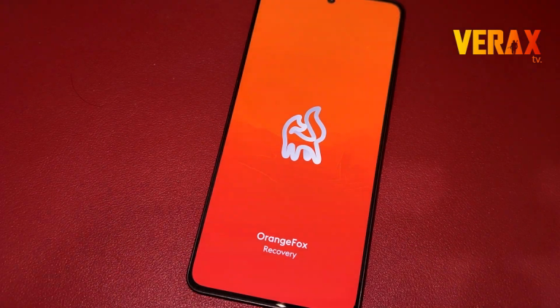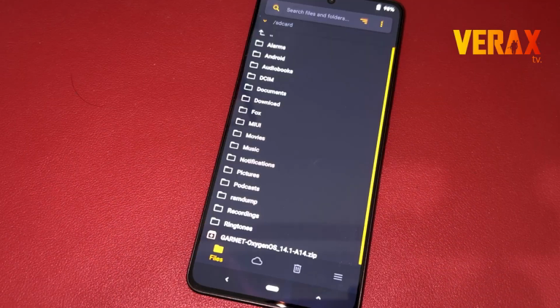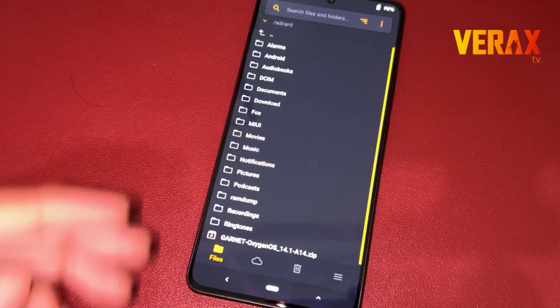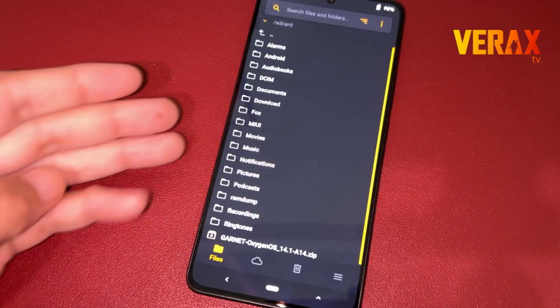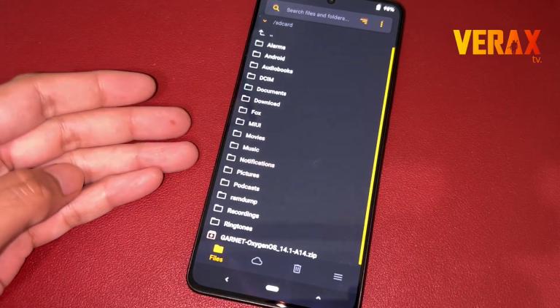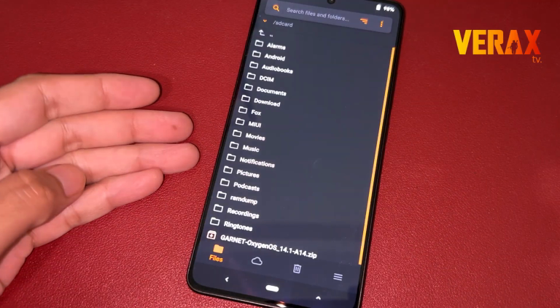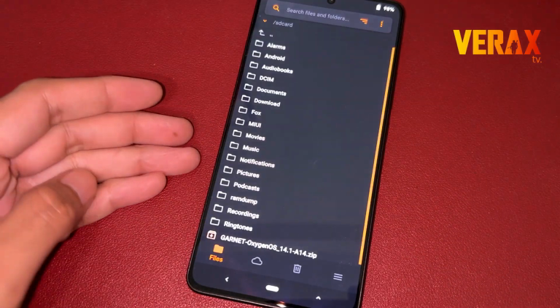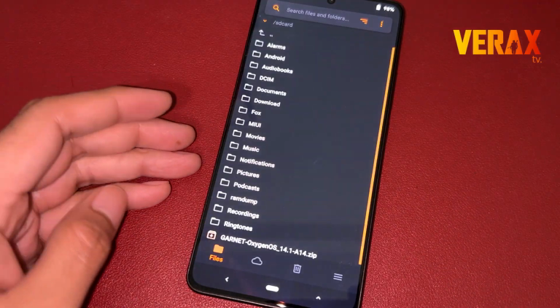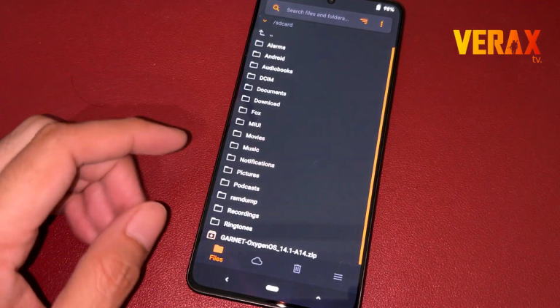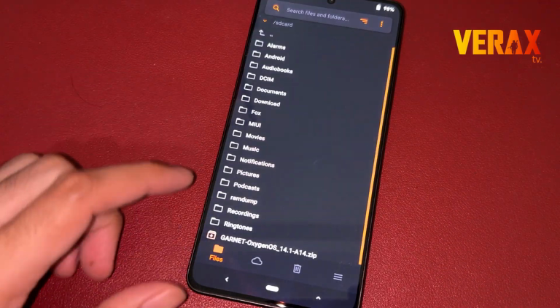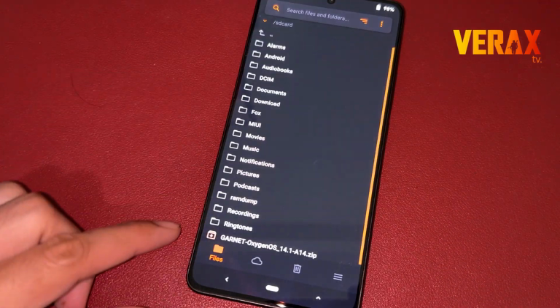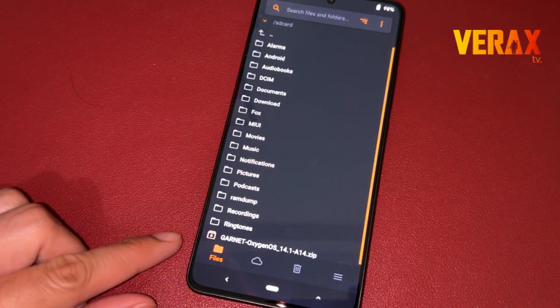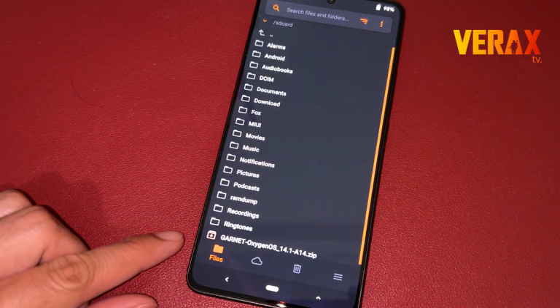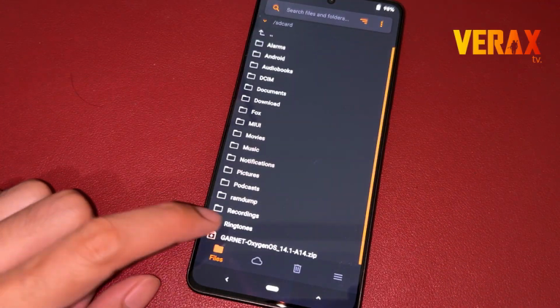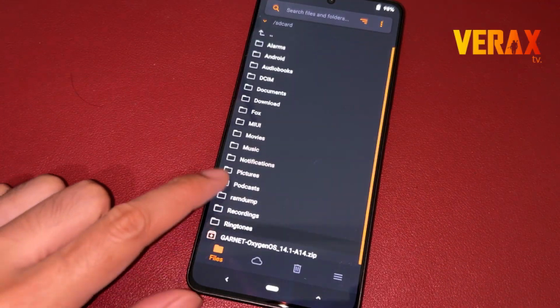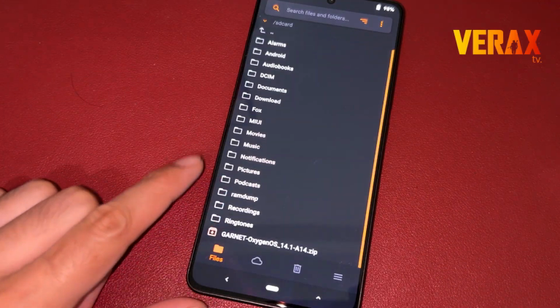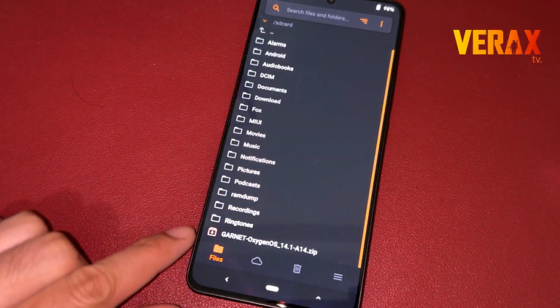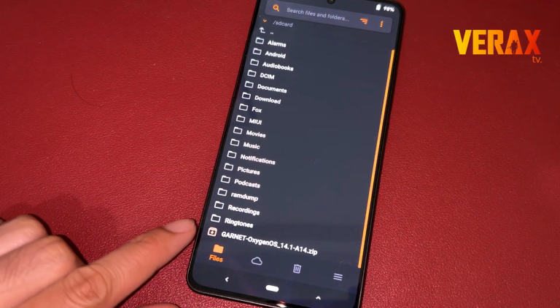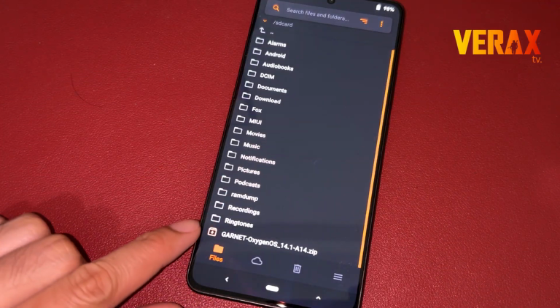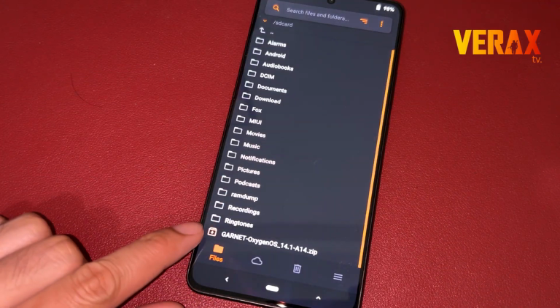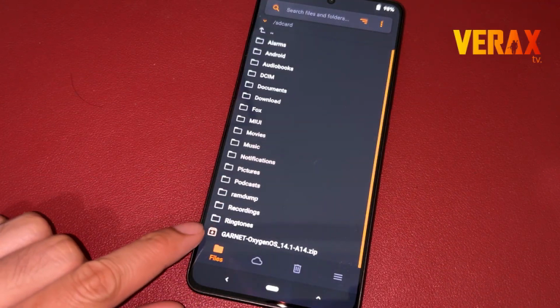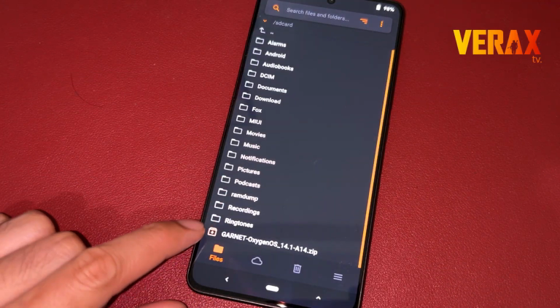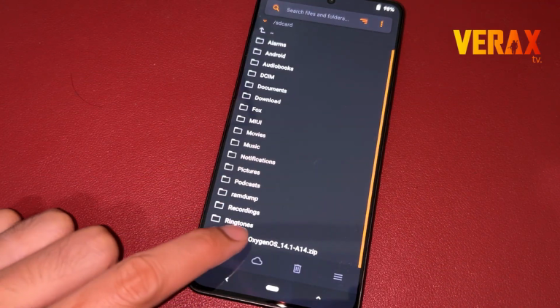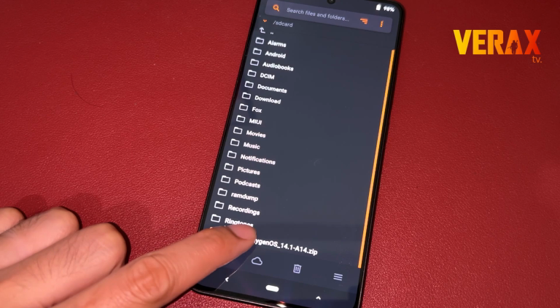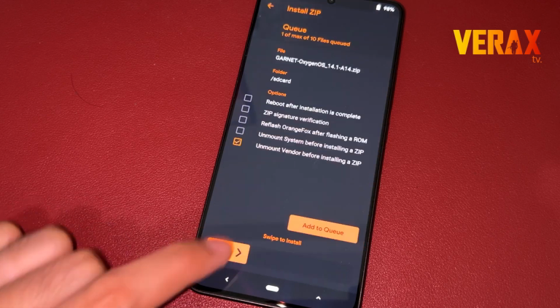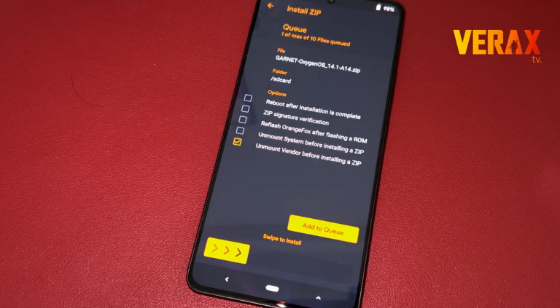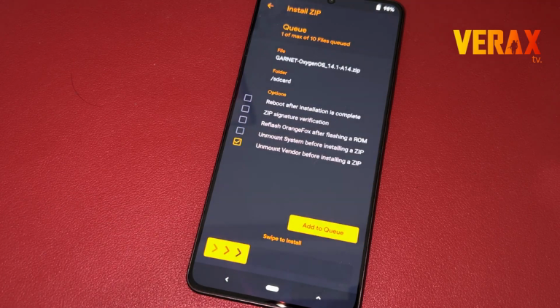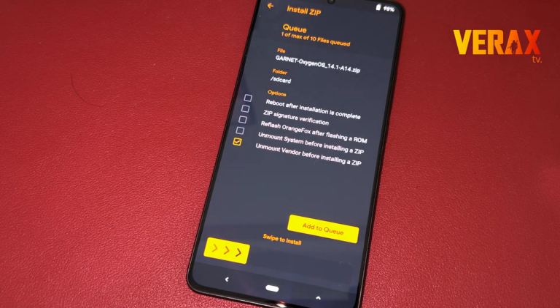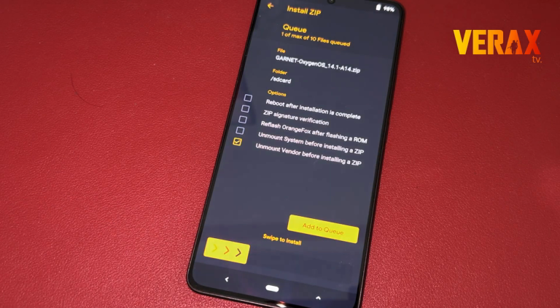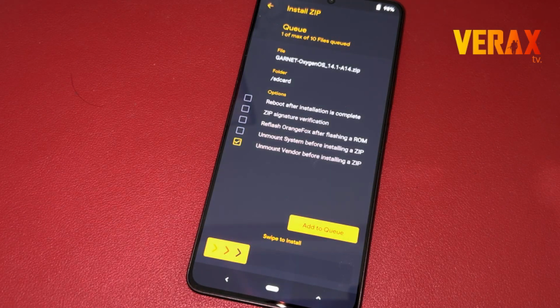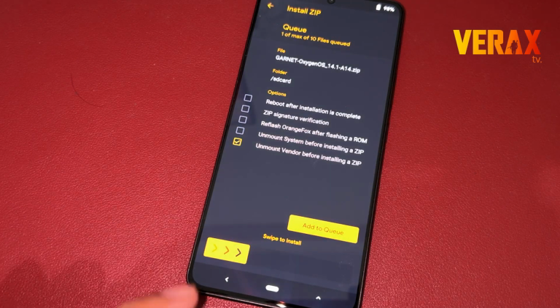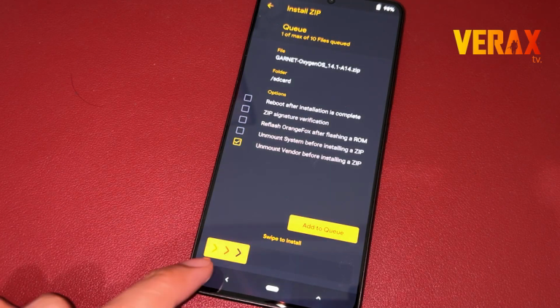Inside the Orange Fox Recovery, locate the flashable file and flash it without changing anything in the recovery settings.